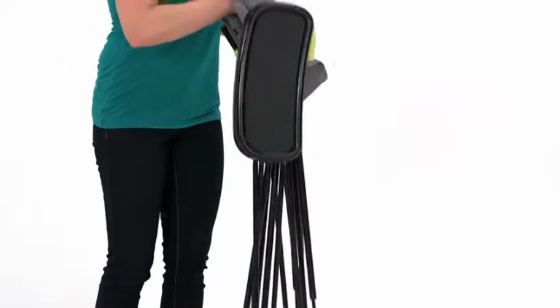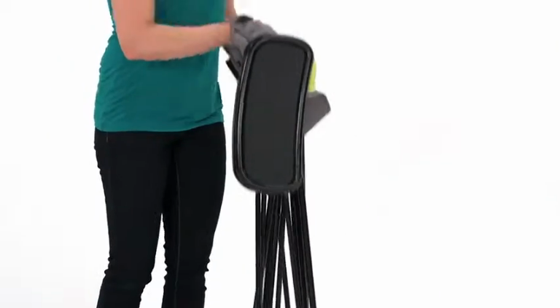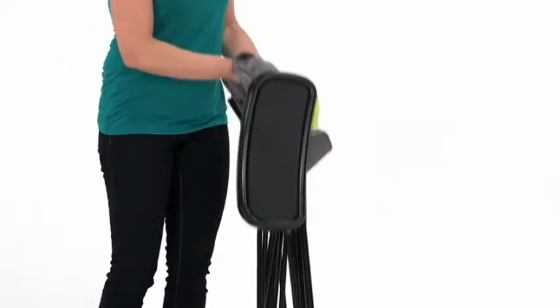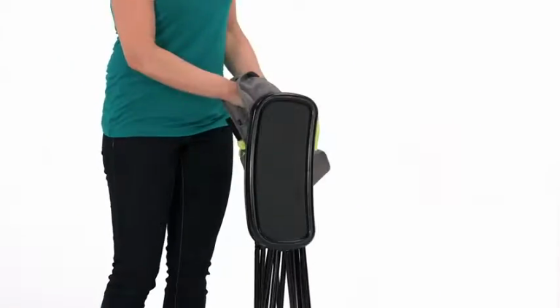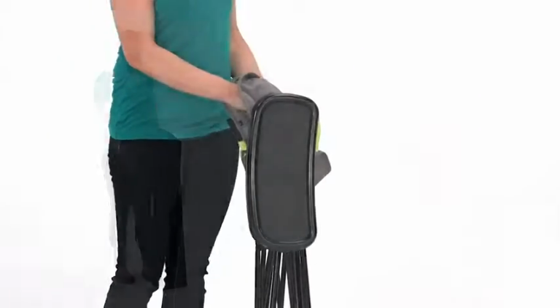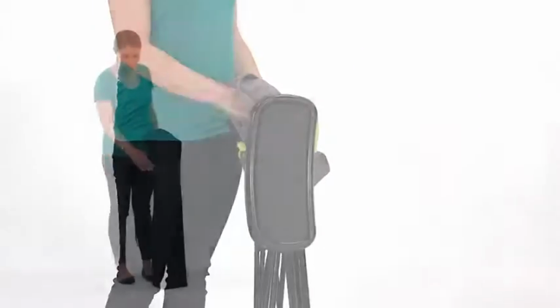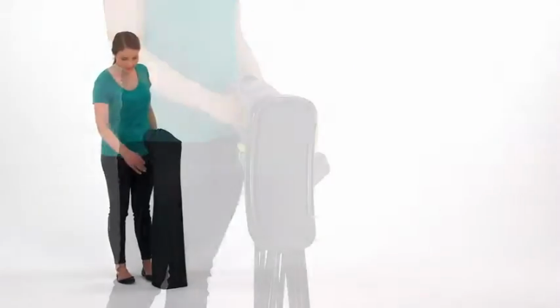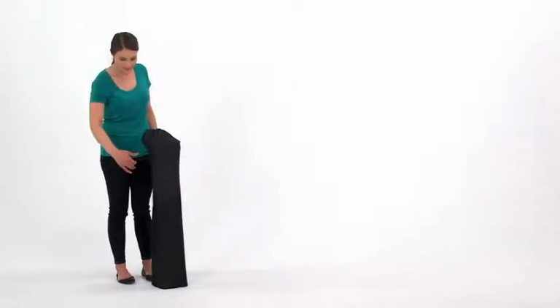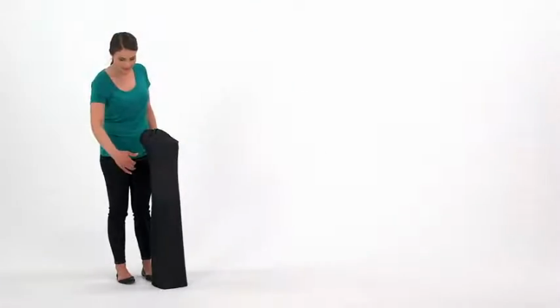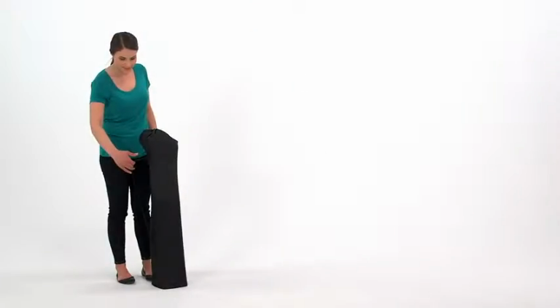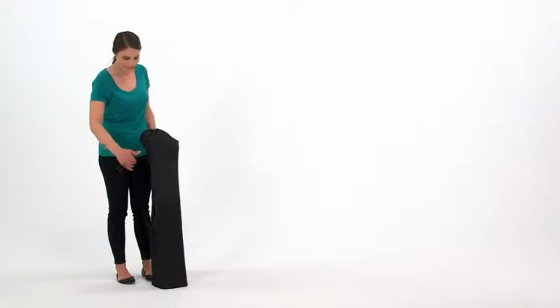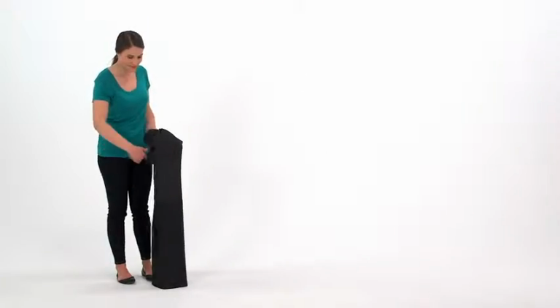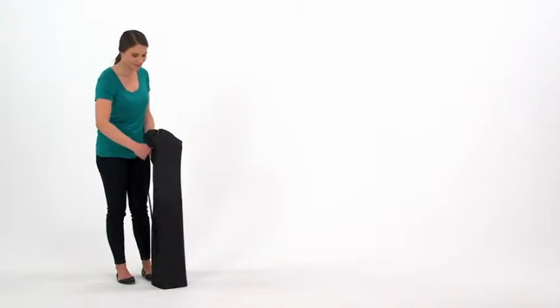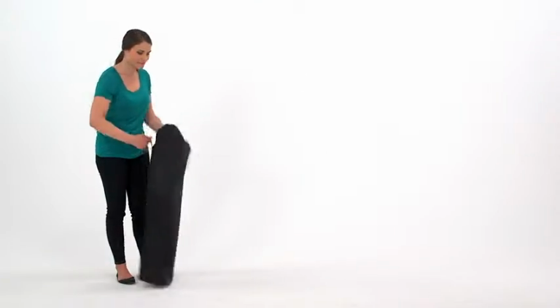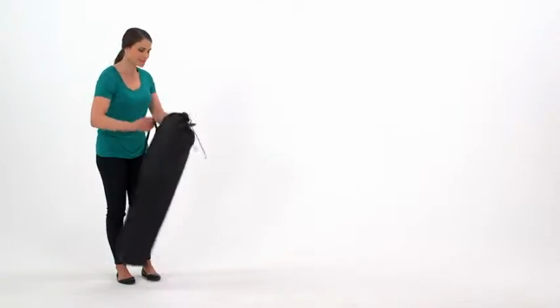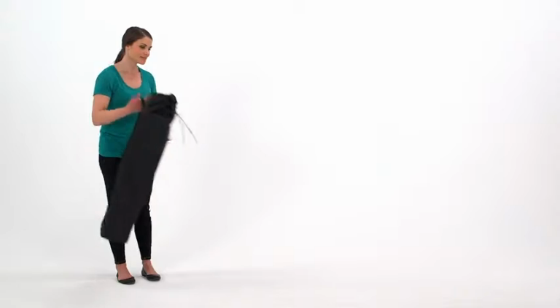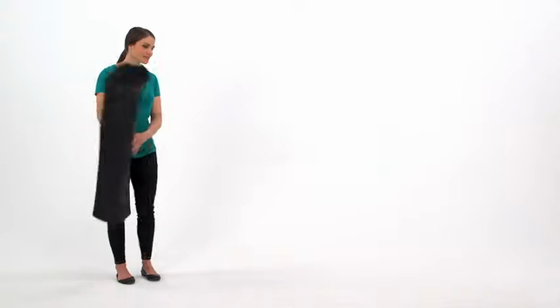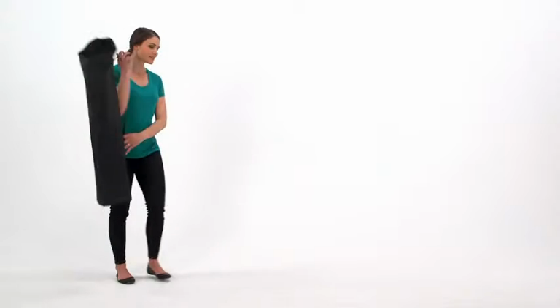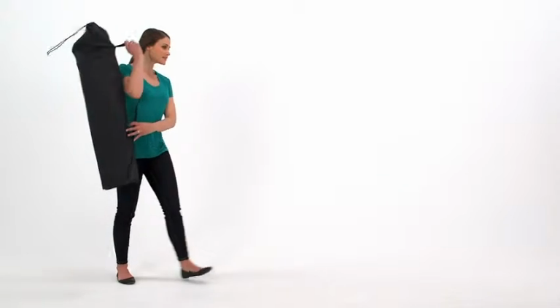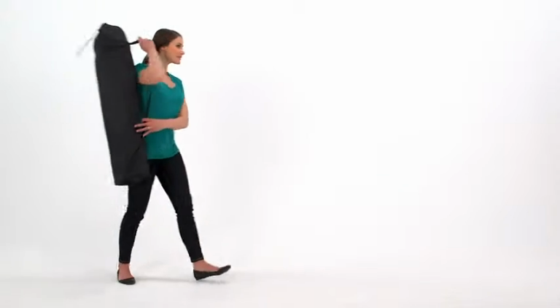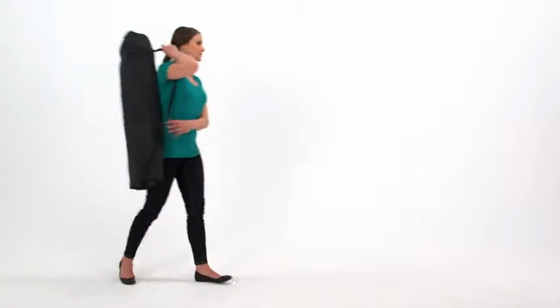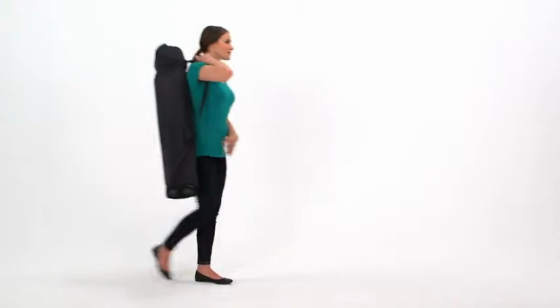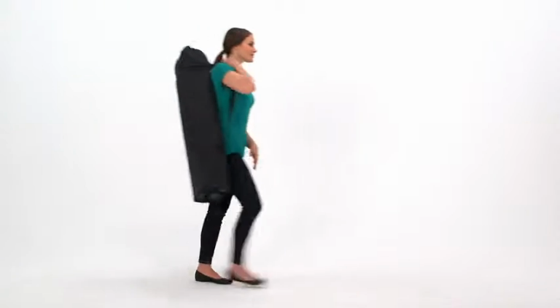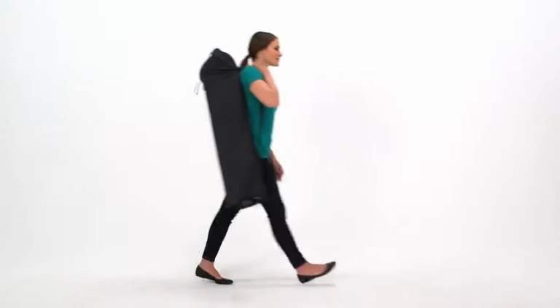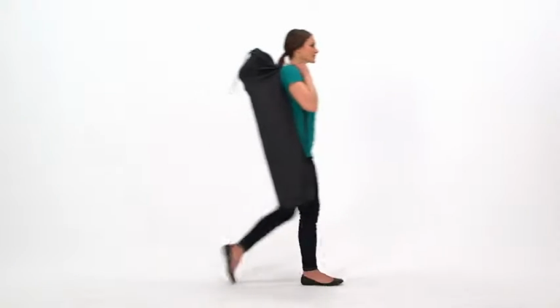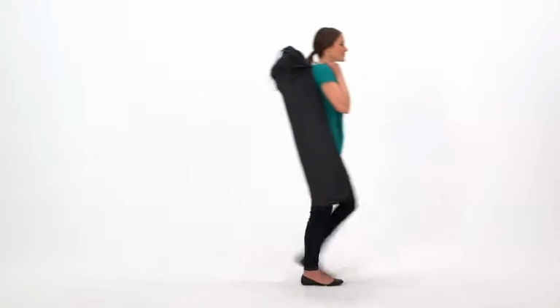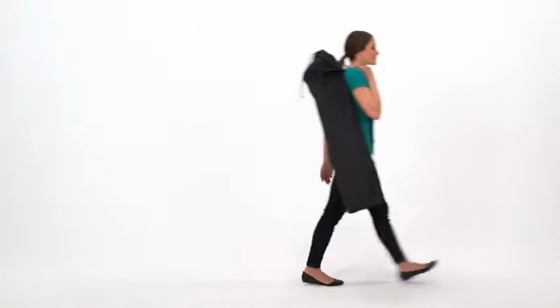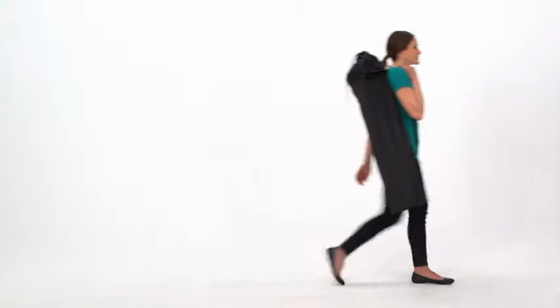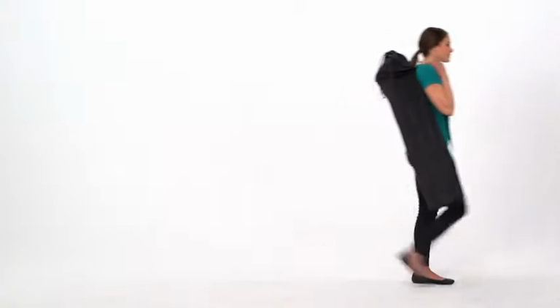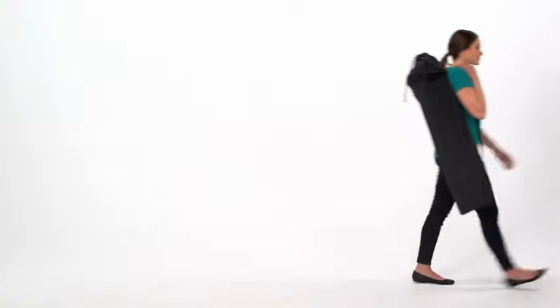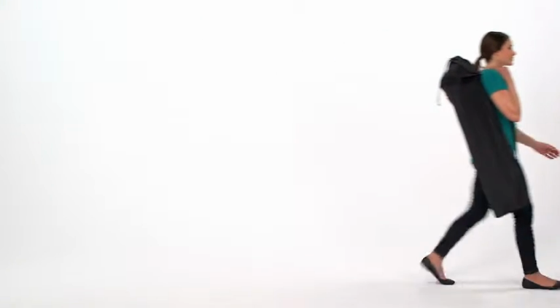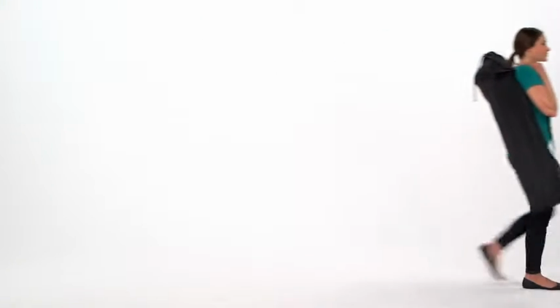The Pop-and-Sit portable high chair from Summer Infant — when baby needs a chair that fits just right.